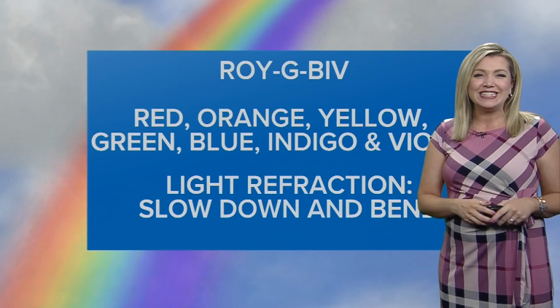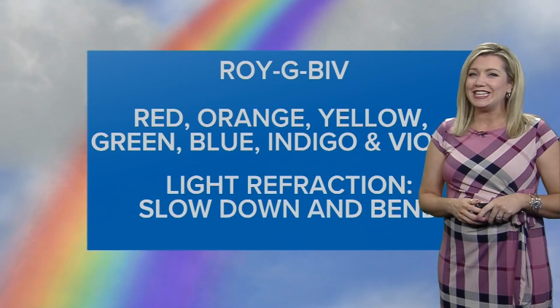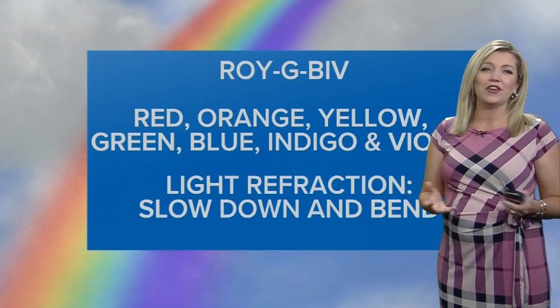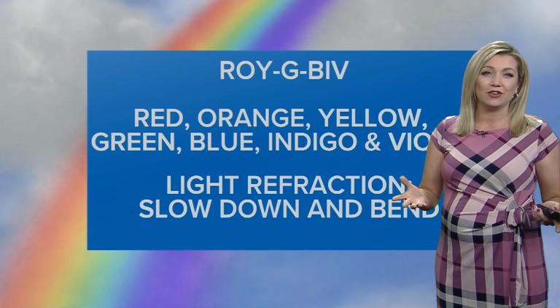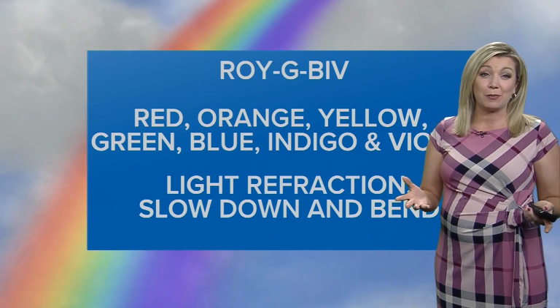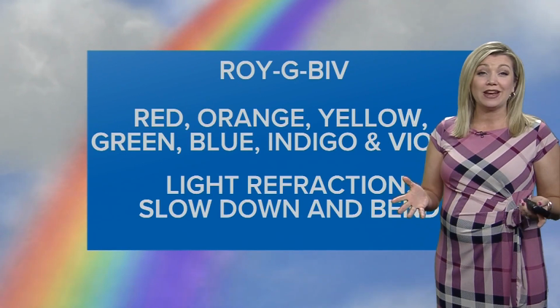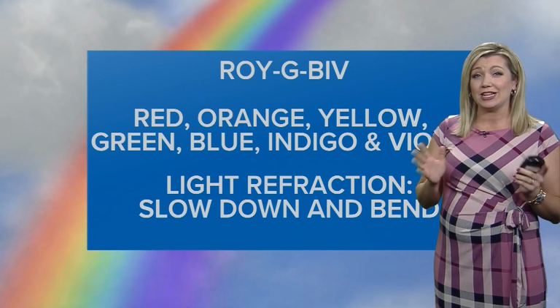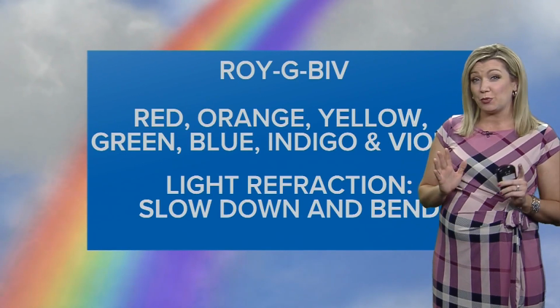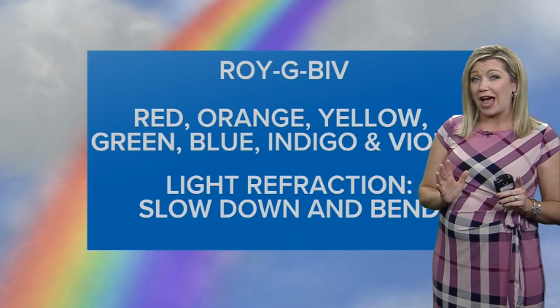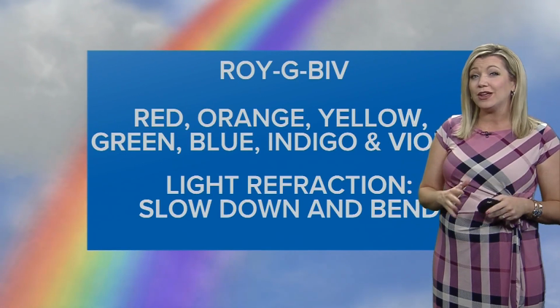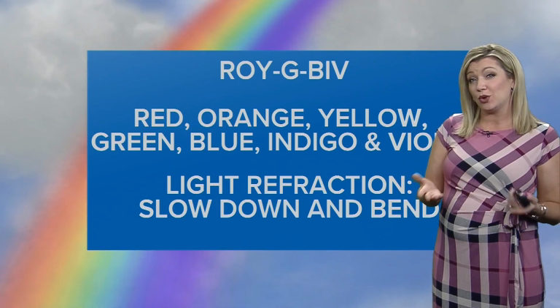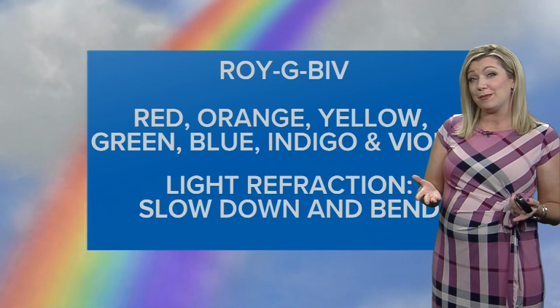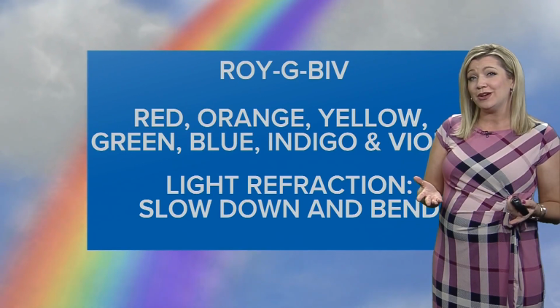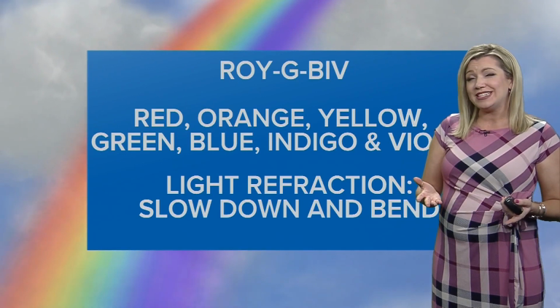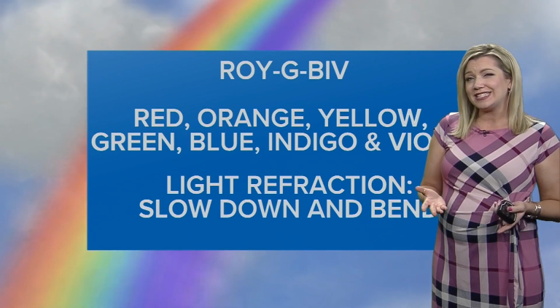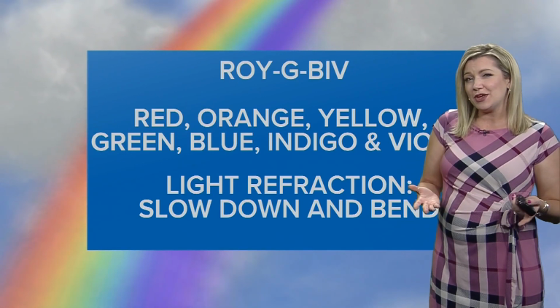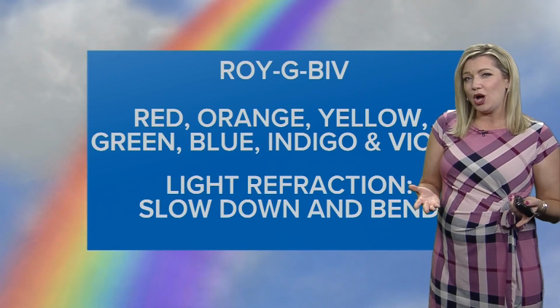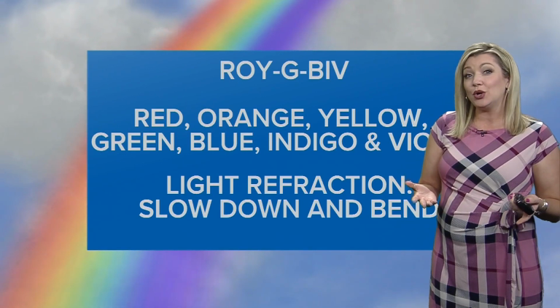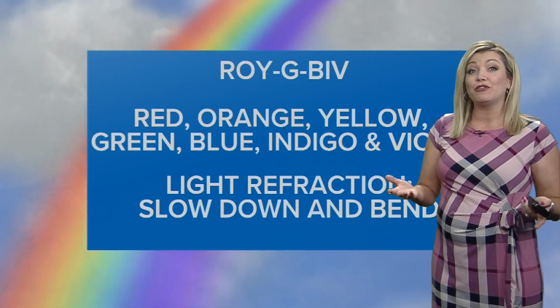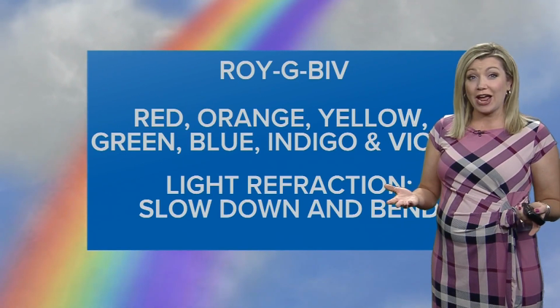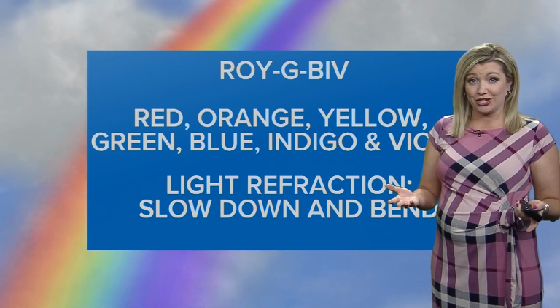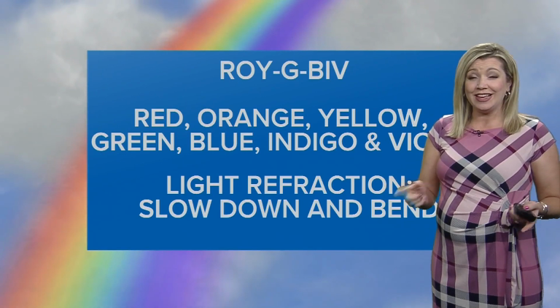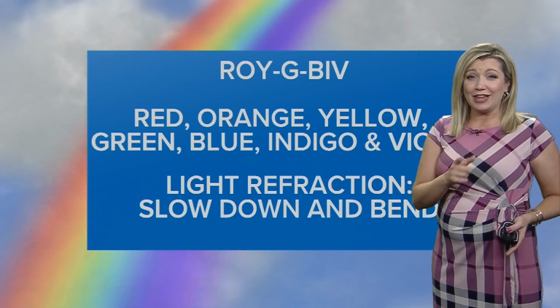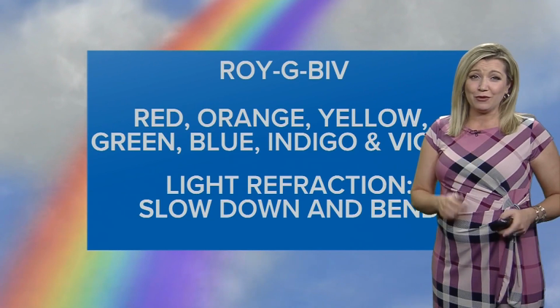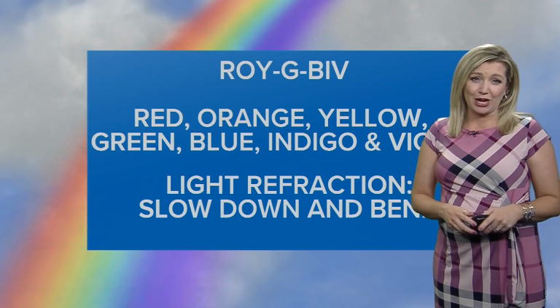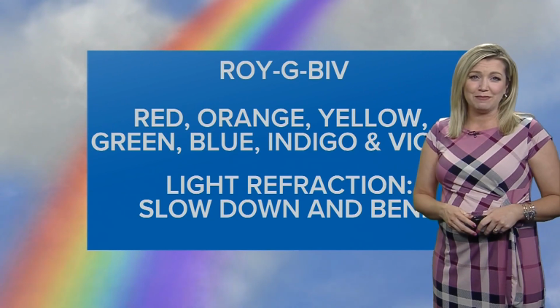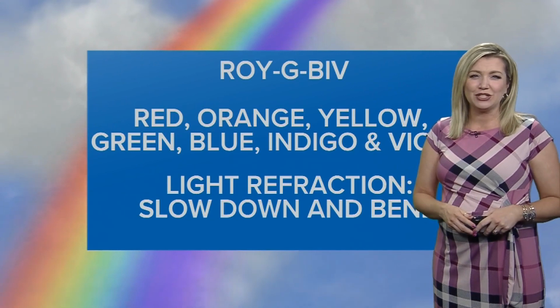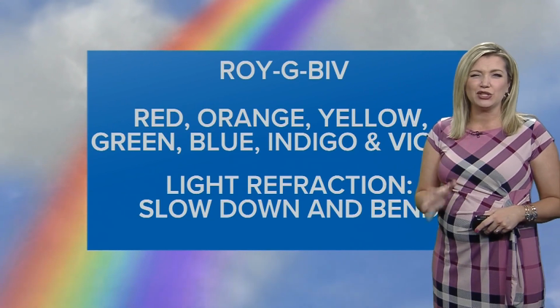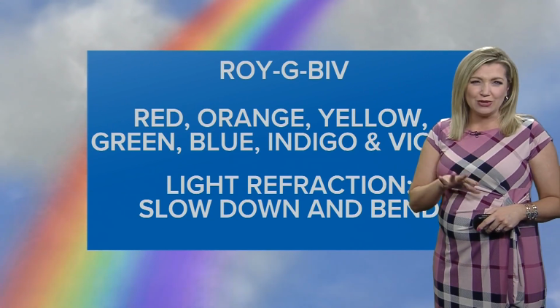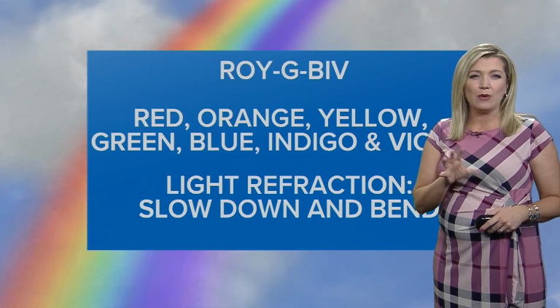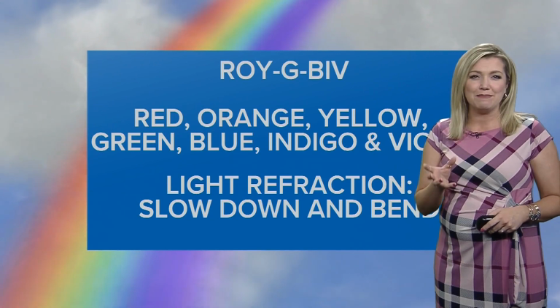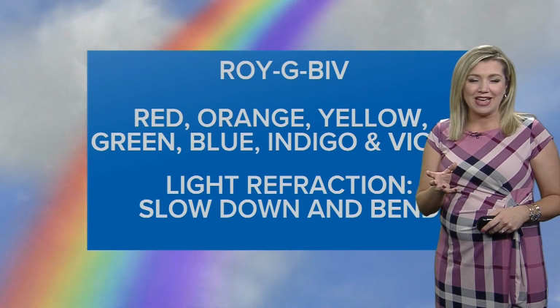To see all the colors separated and spread out into a rainbow, it takes something called refraction. Light refraction means to slow down and bend.